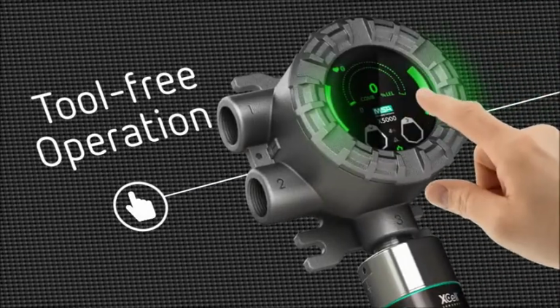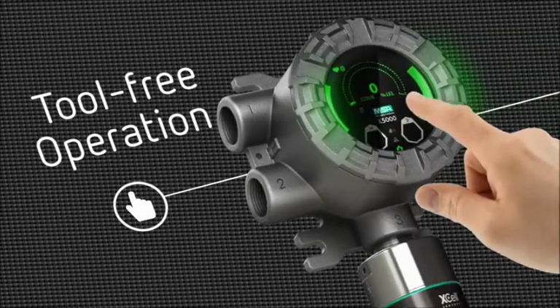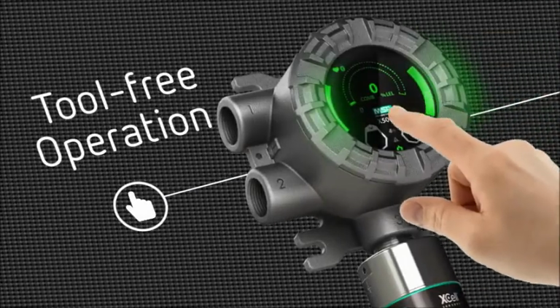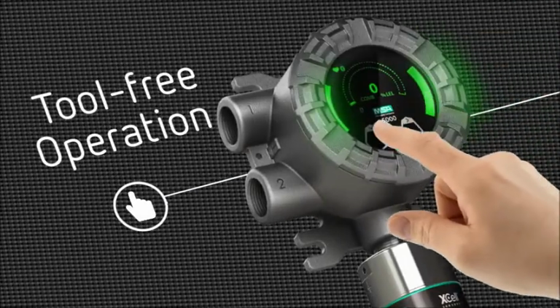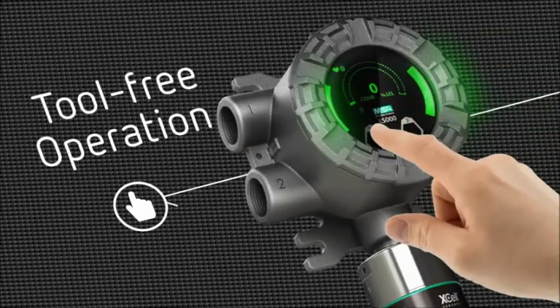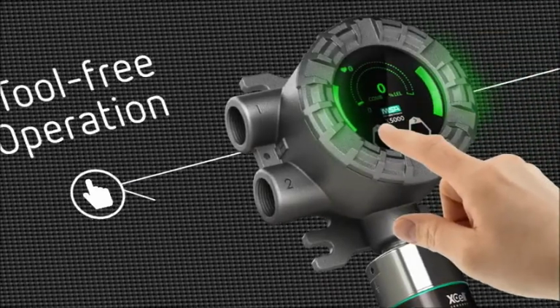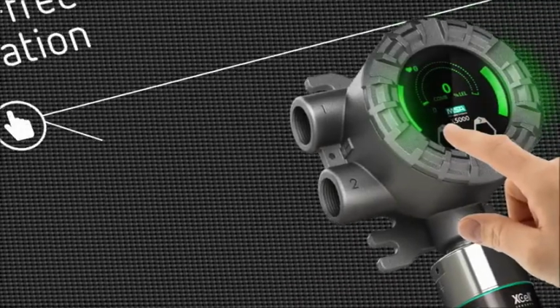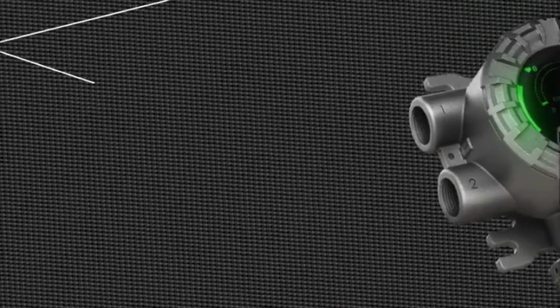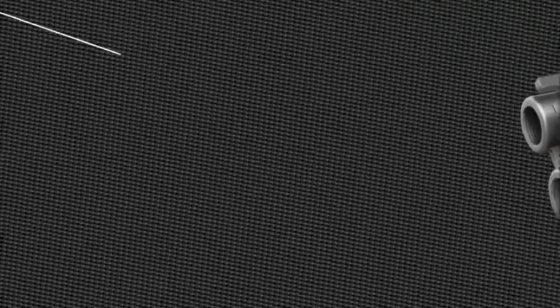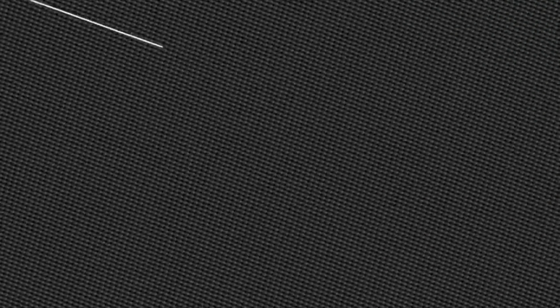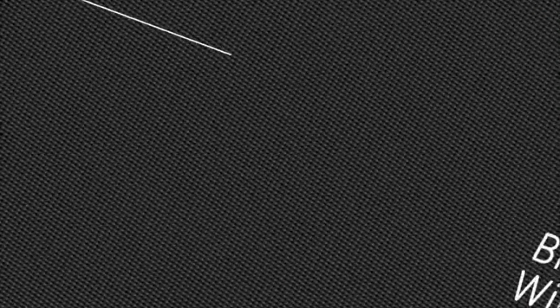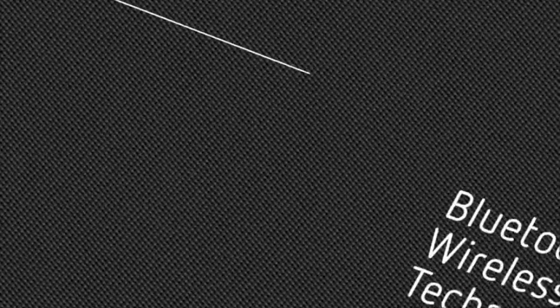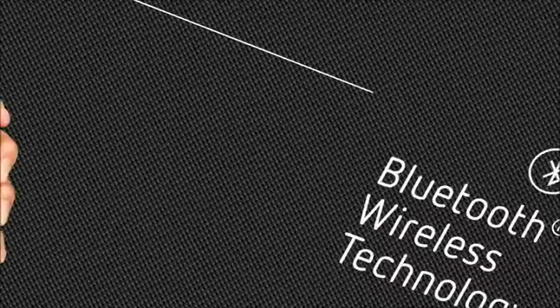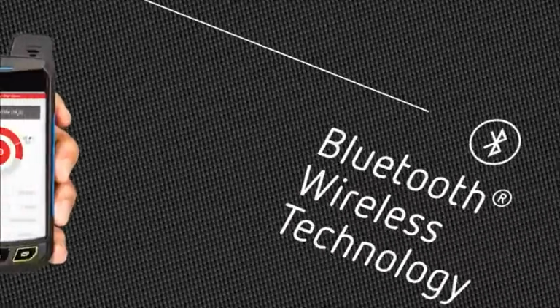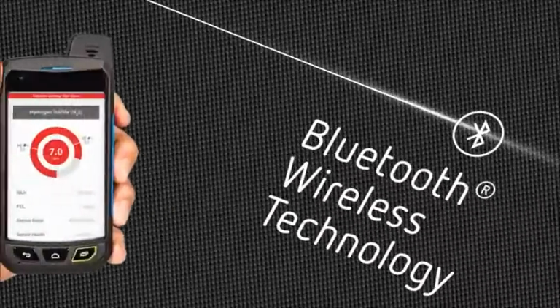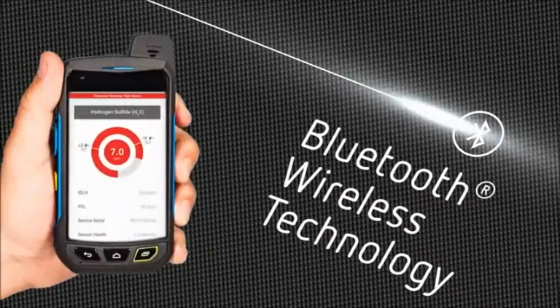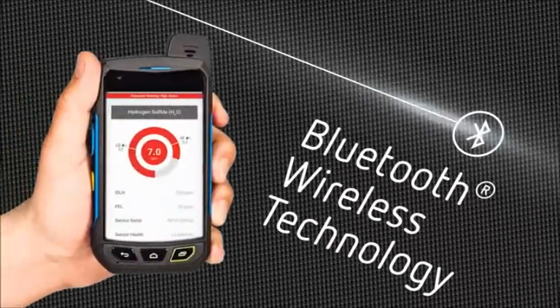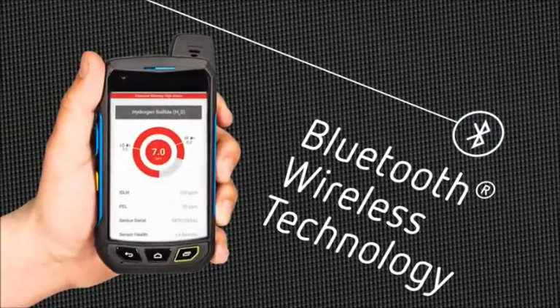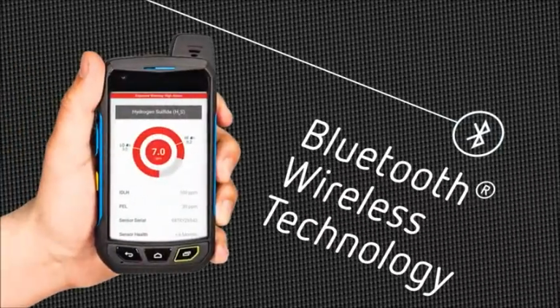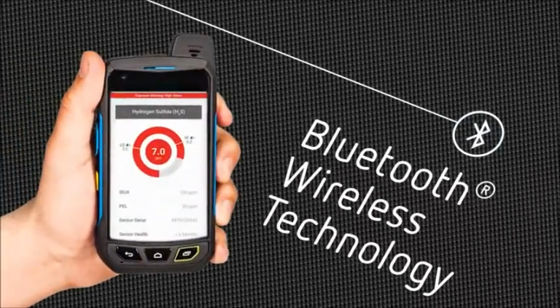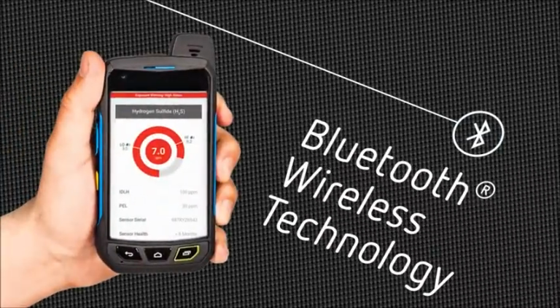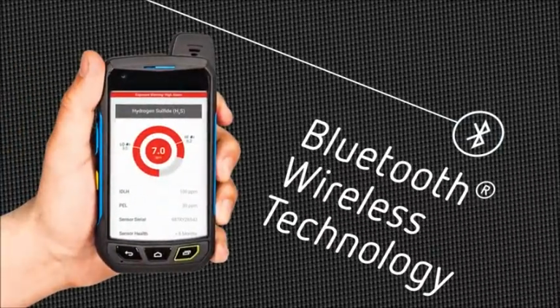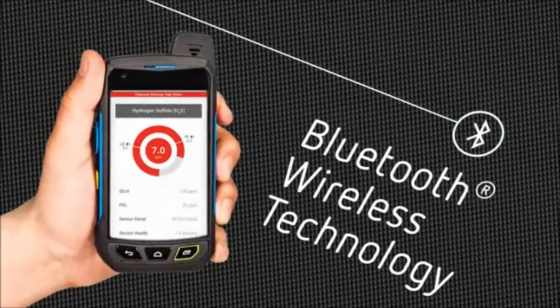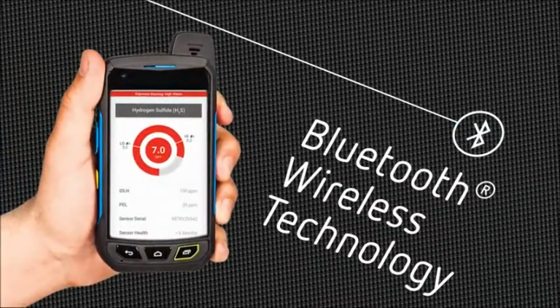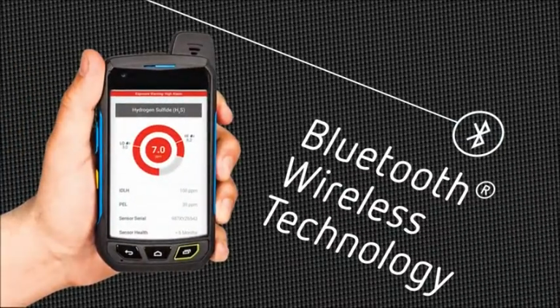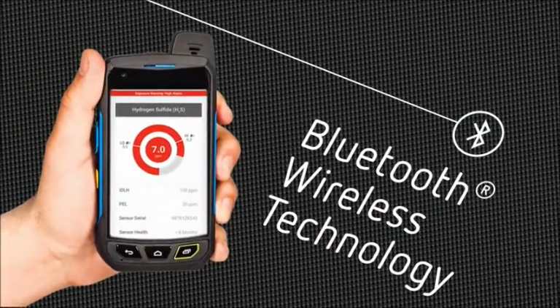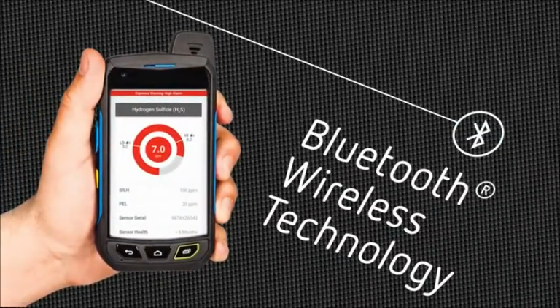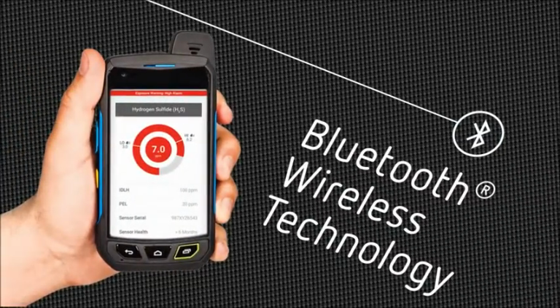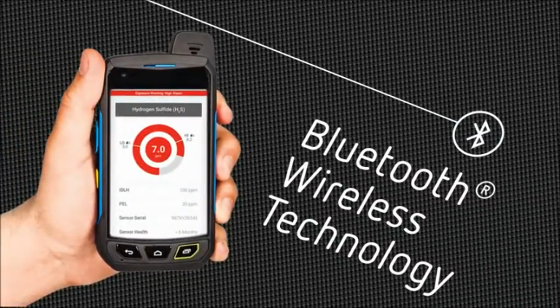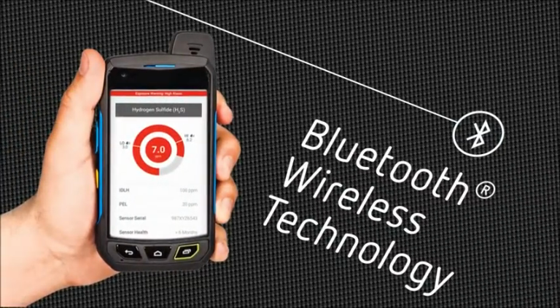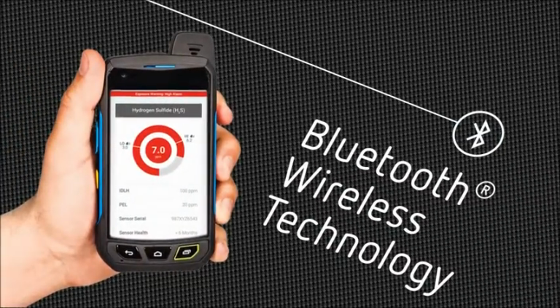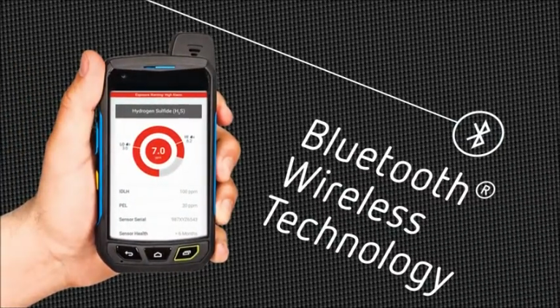Stay connected and work smarter. Bluetooth connectivity puts real-time data in the palm of your hand.